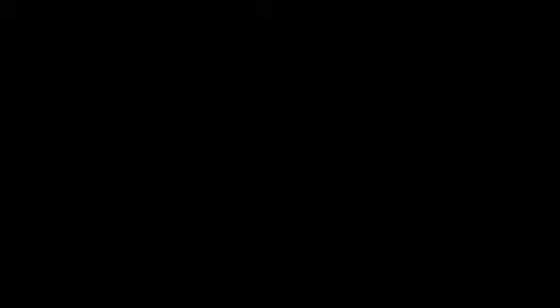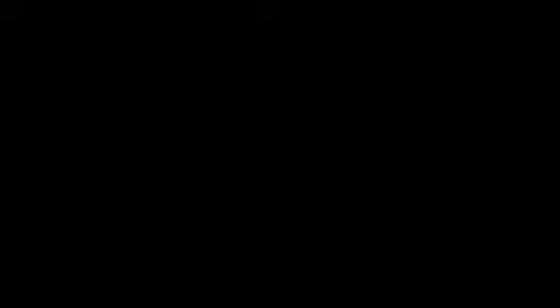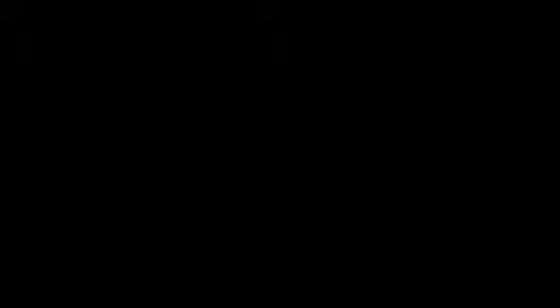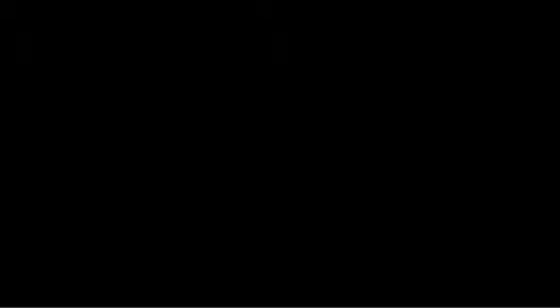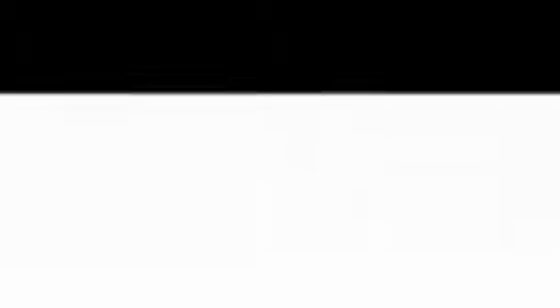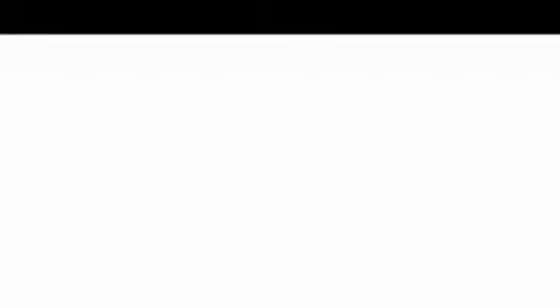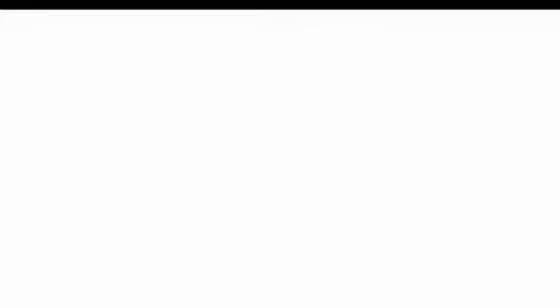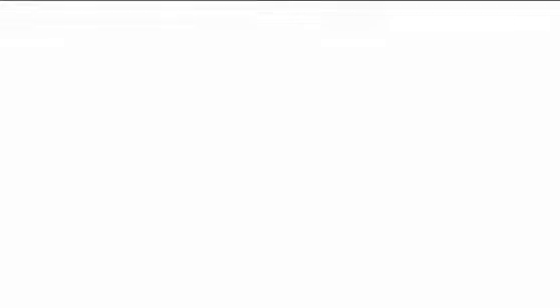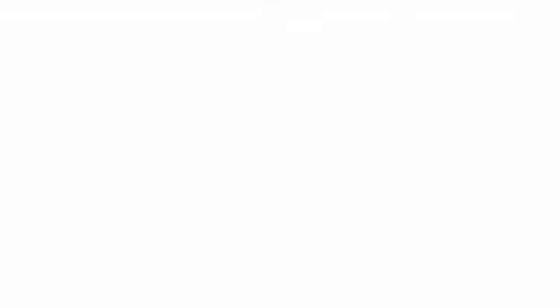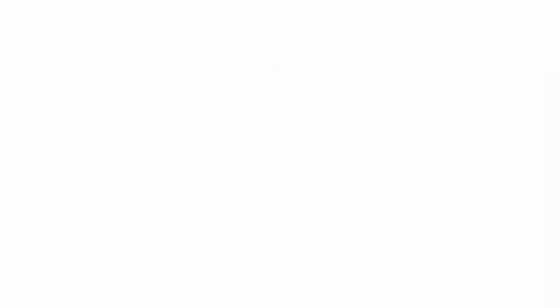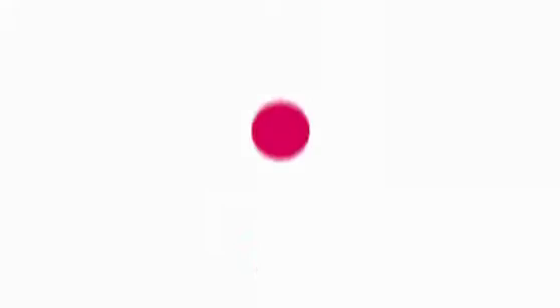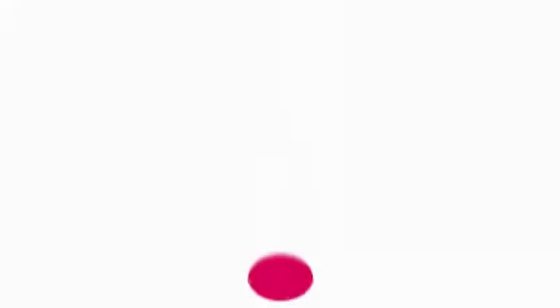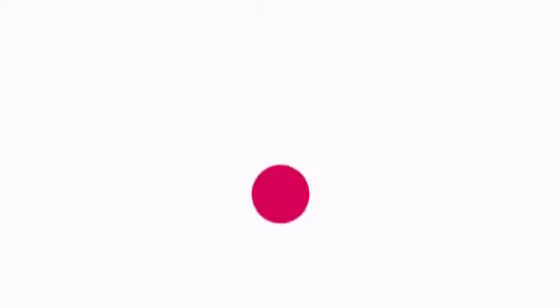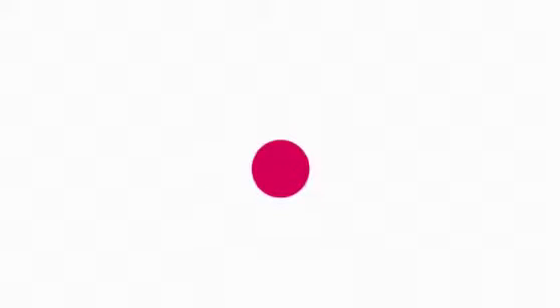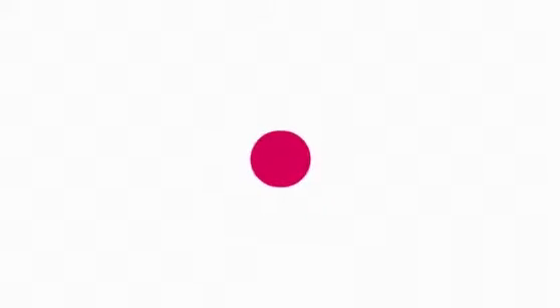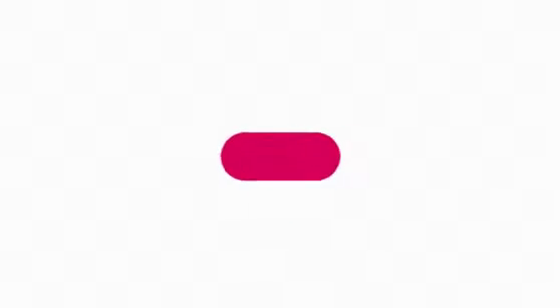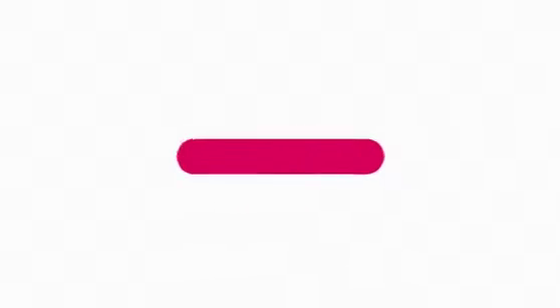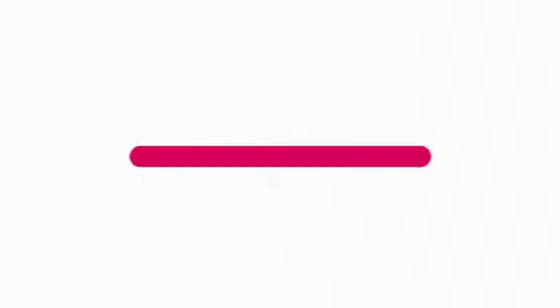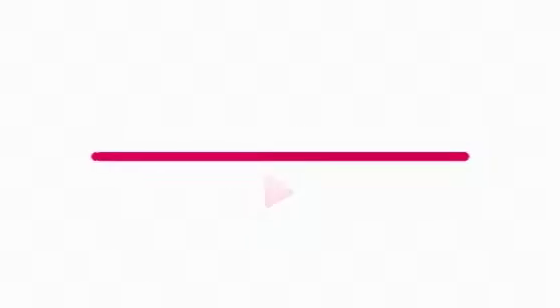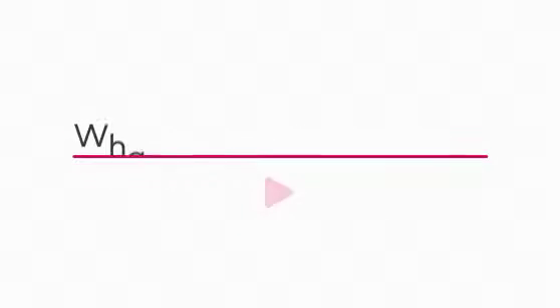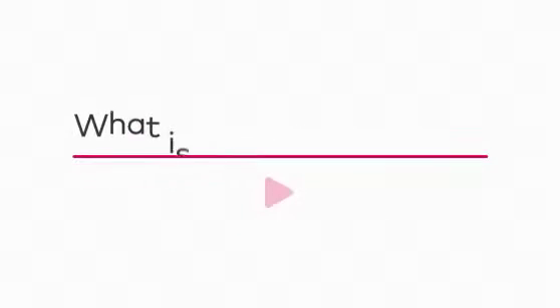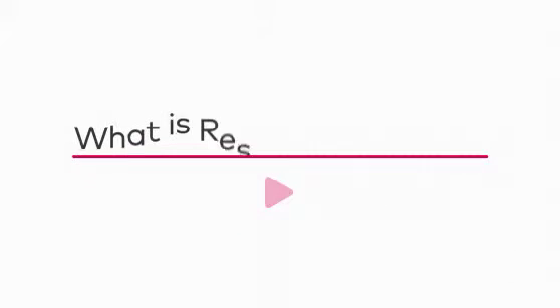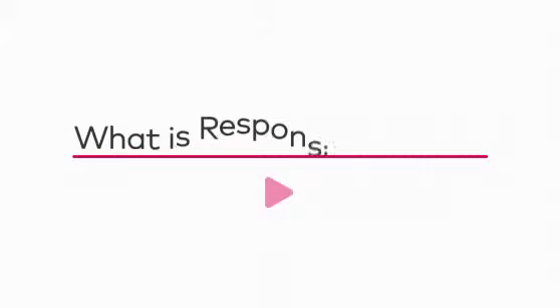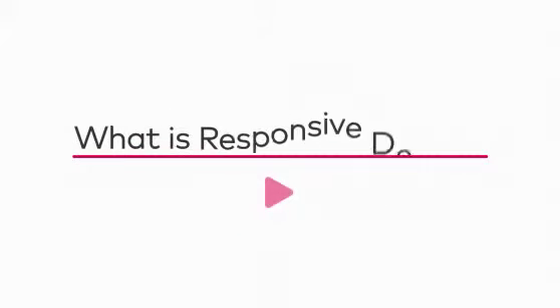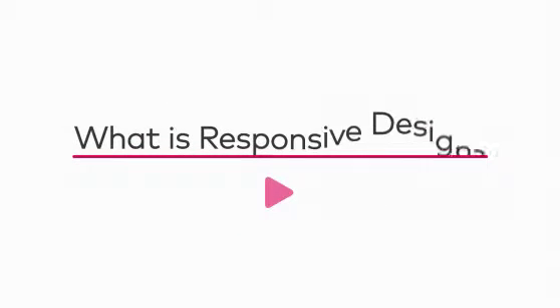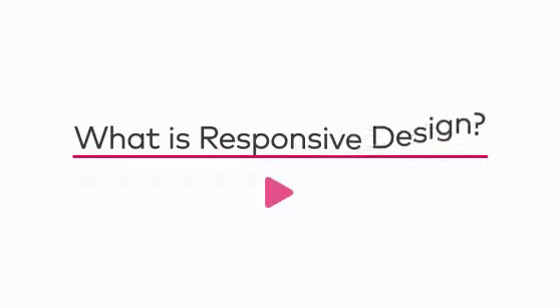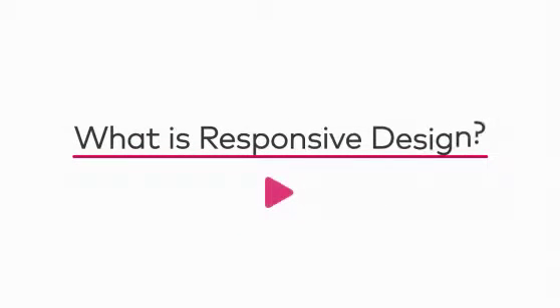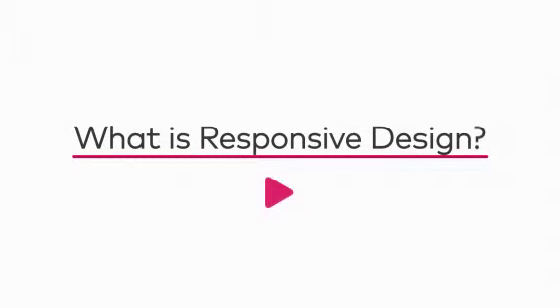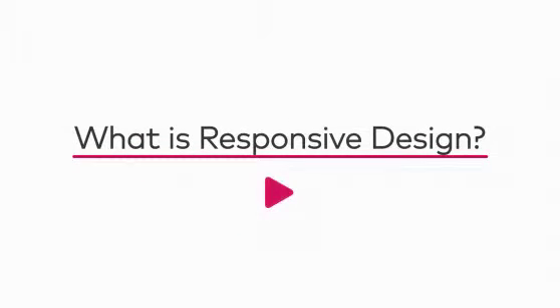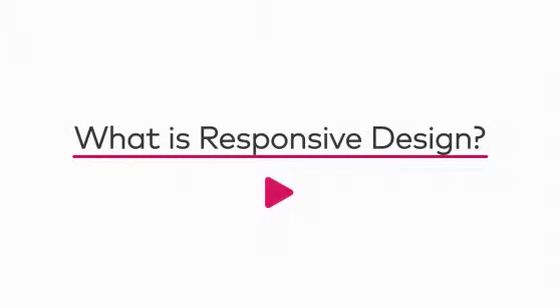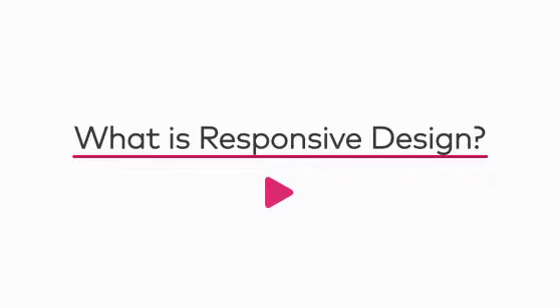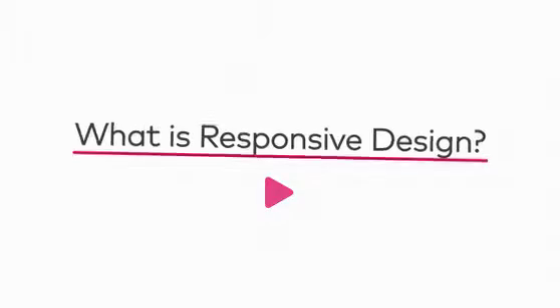So, right now you're probably wondering: what is responsive design?